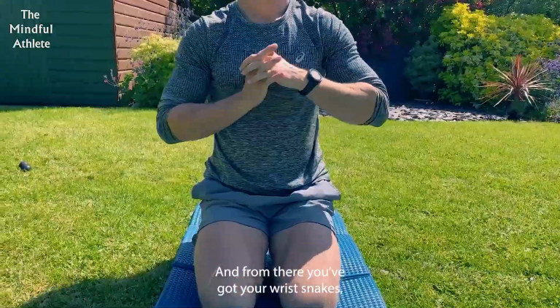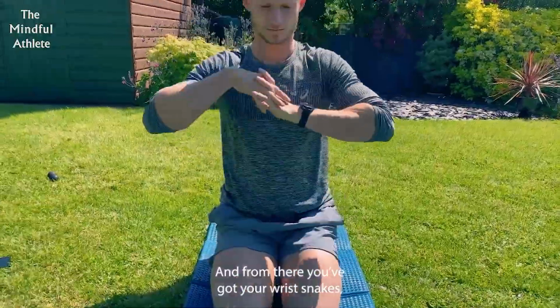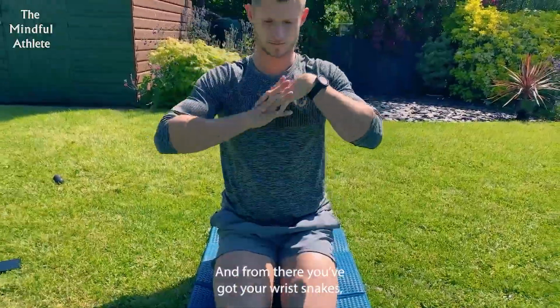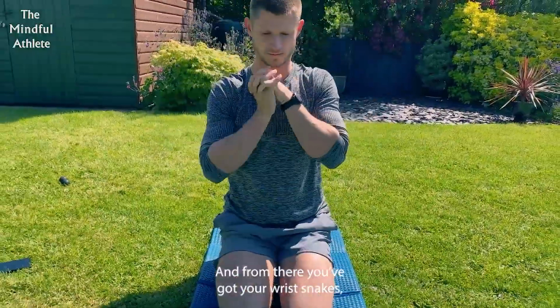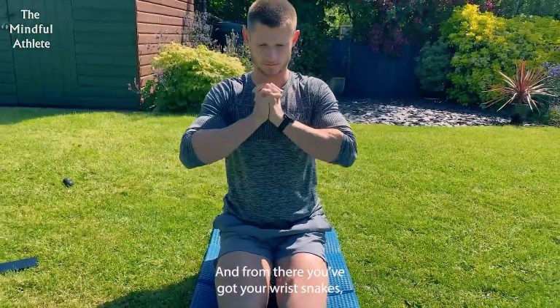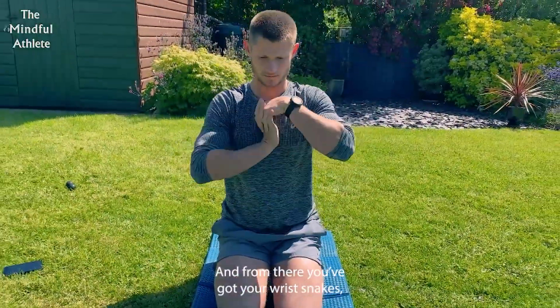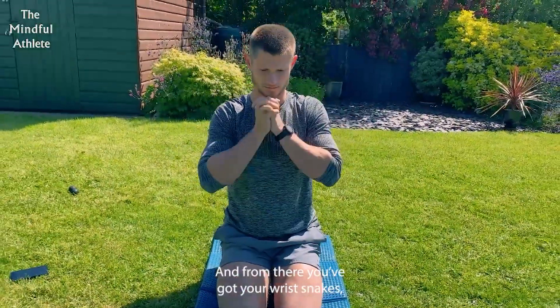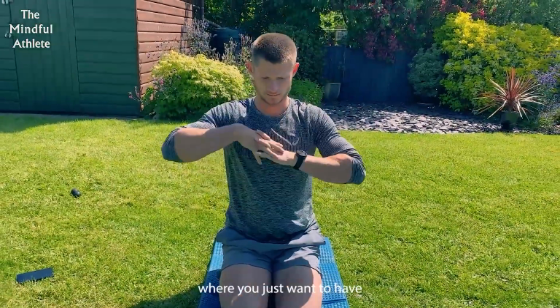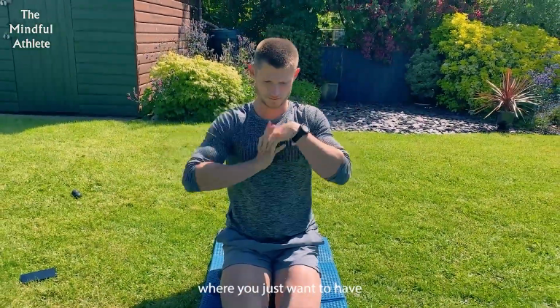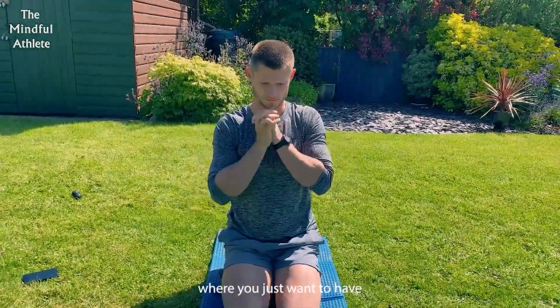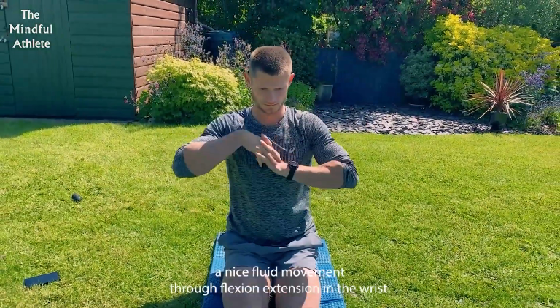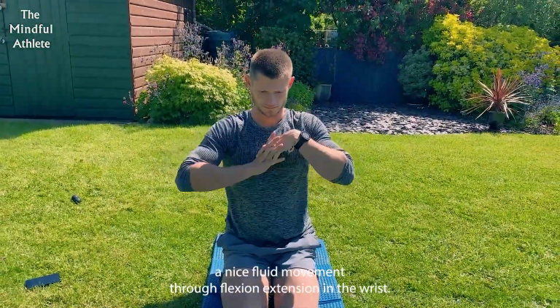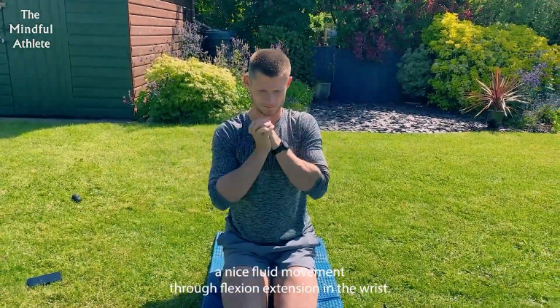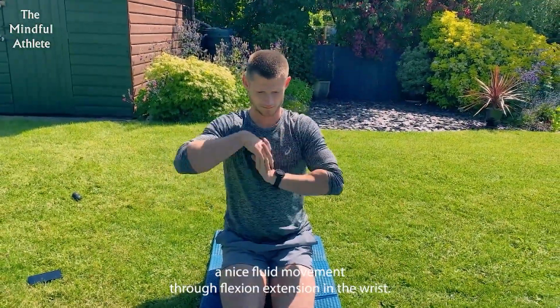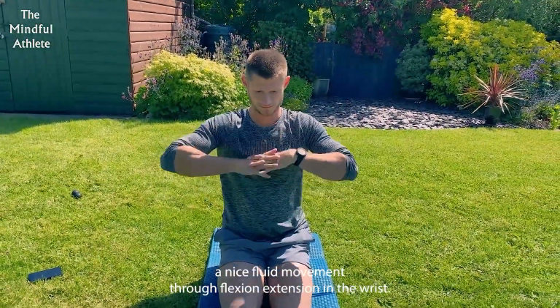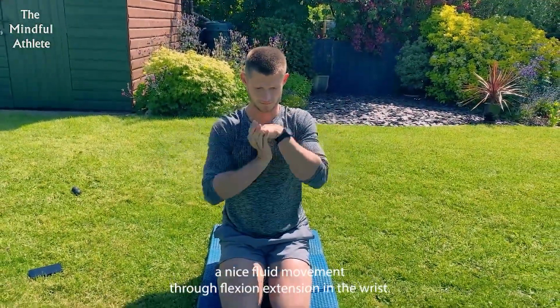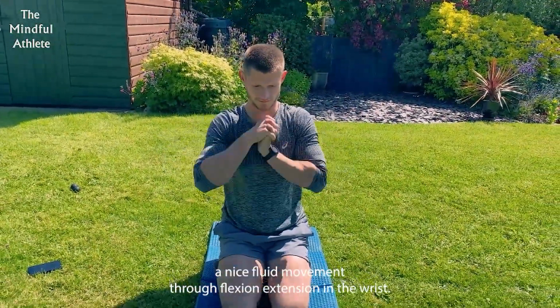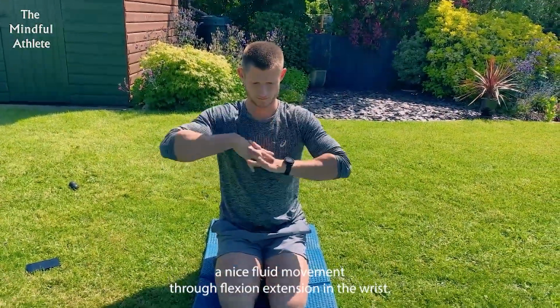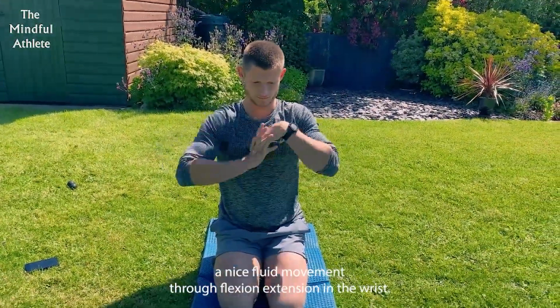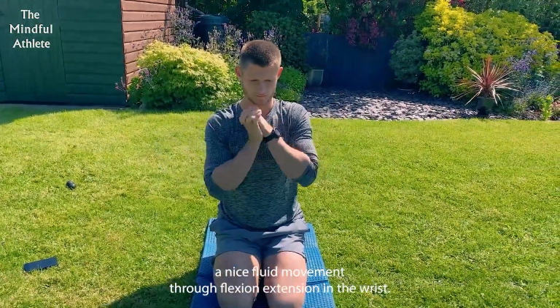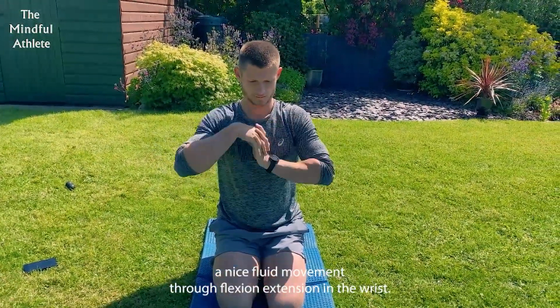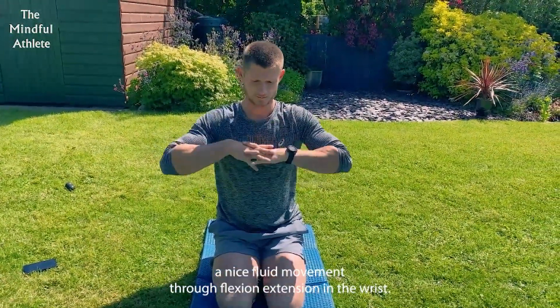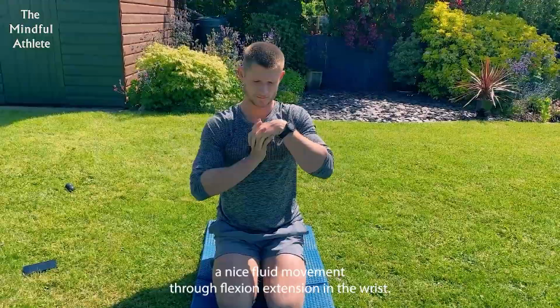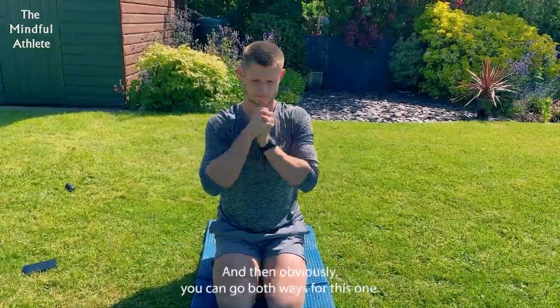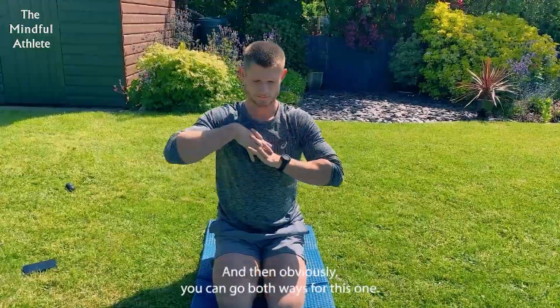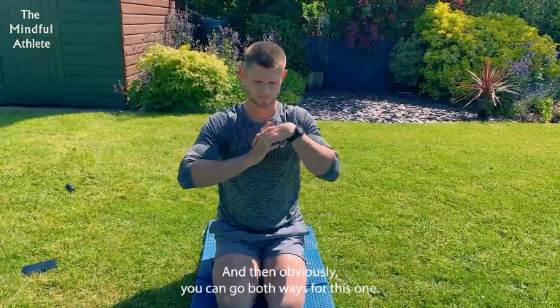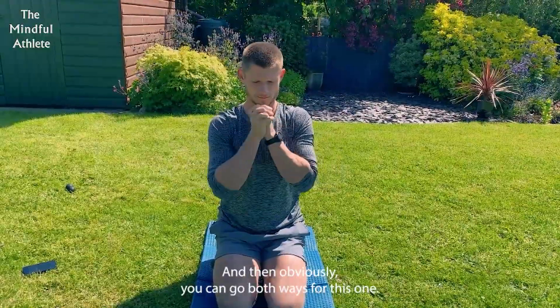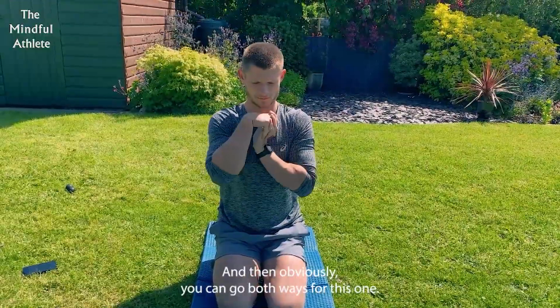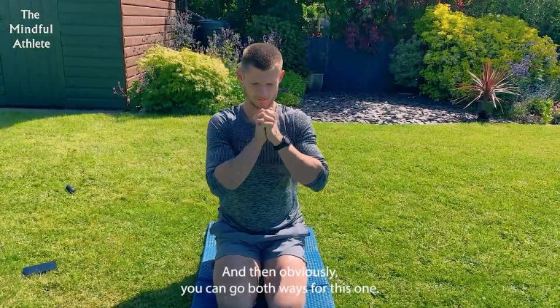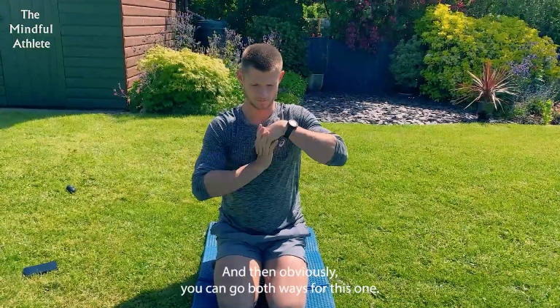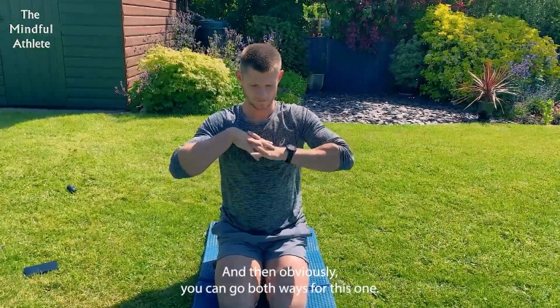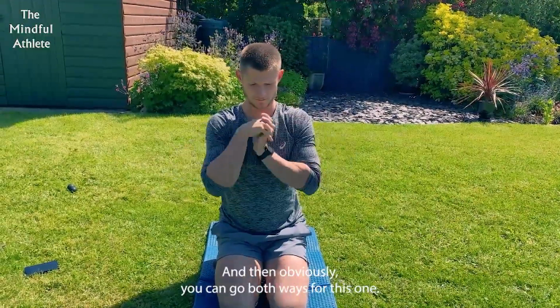From there, you've got your wrist snakes, where you just want to have a nice fluid movement through flexion and extension in the wrist. And obviously, you can go both ways for this one.